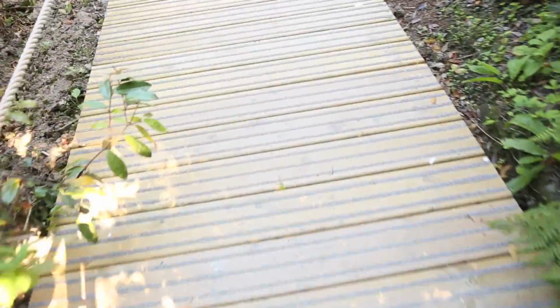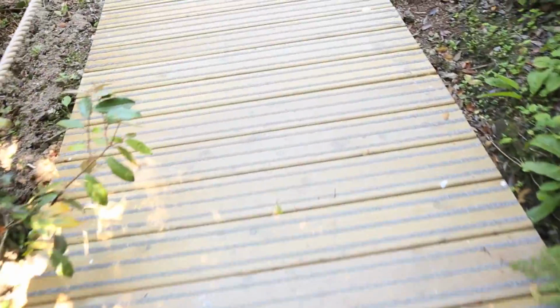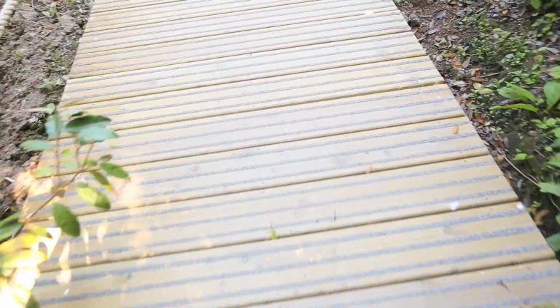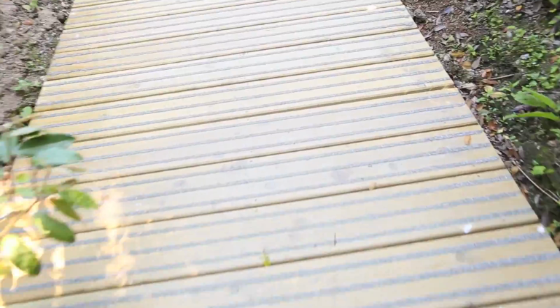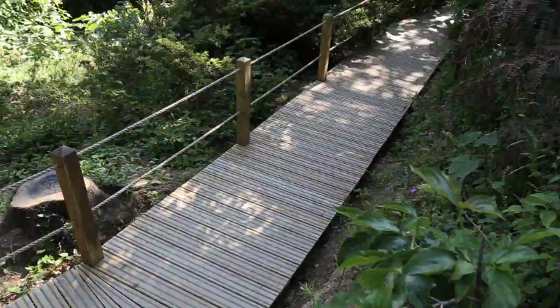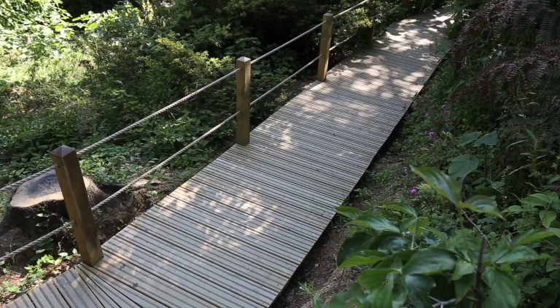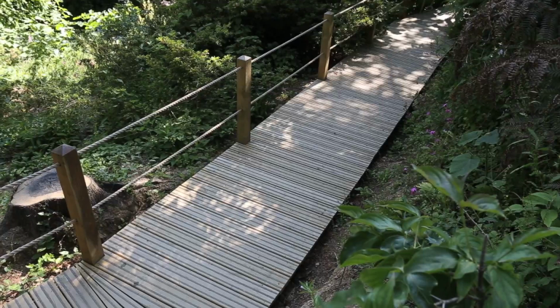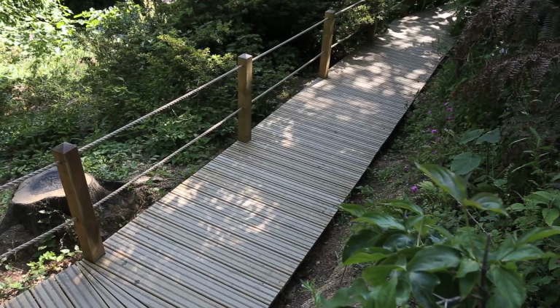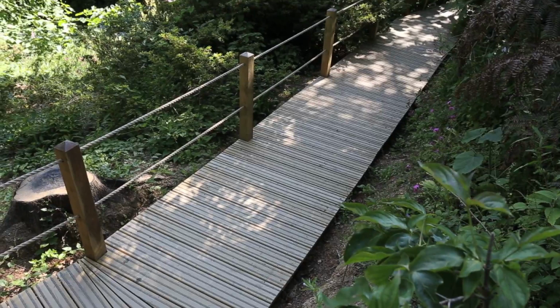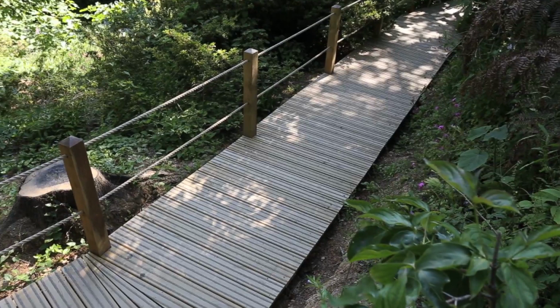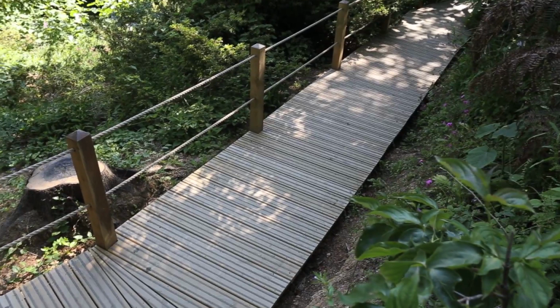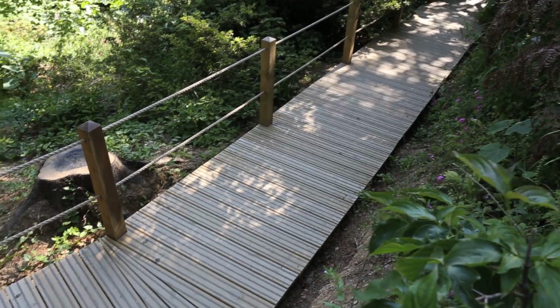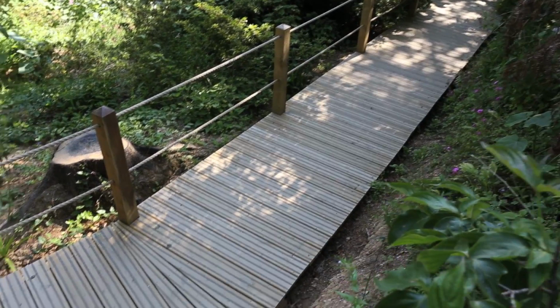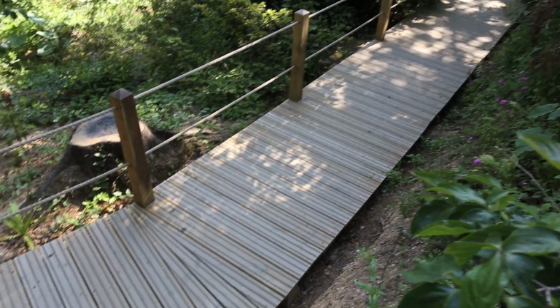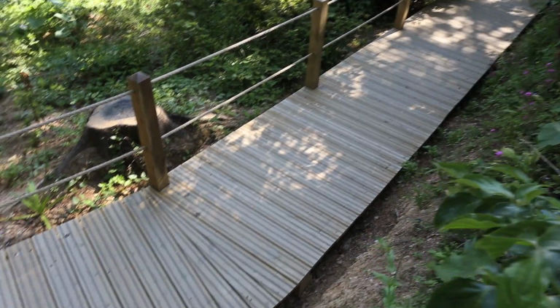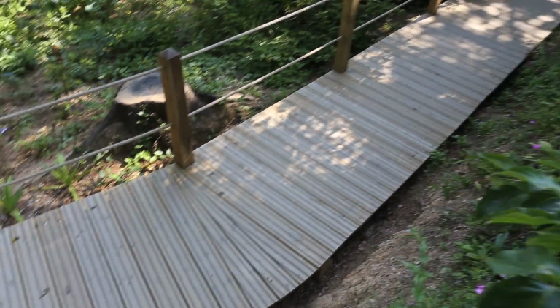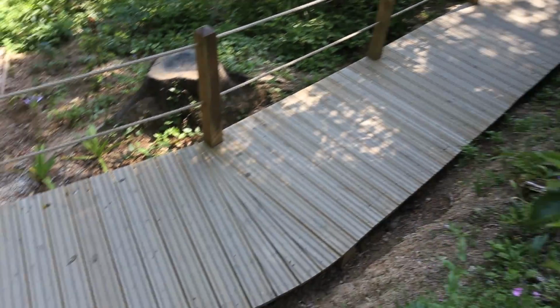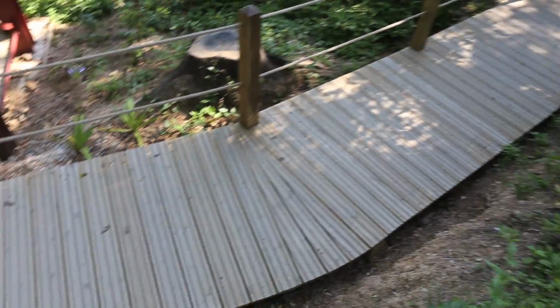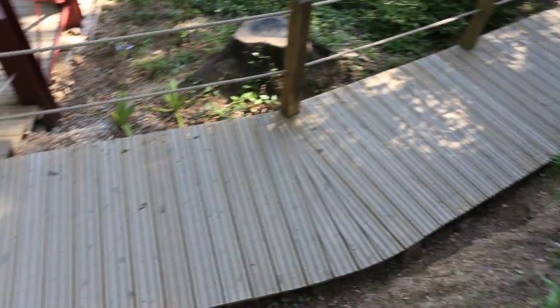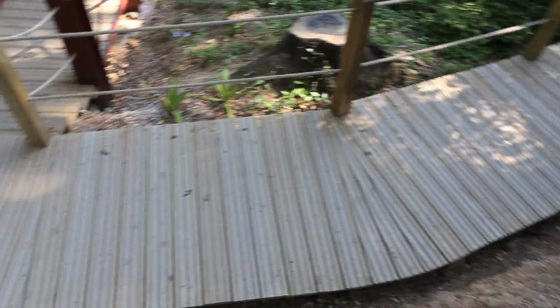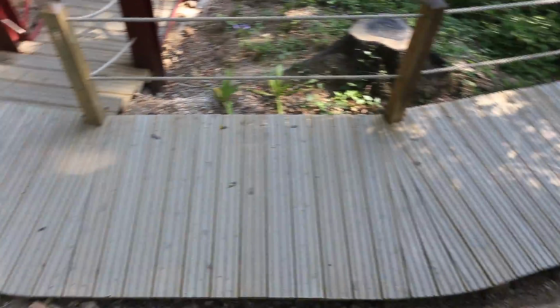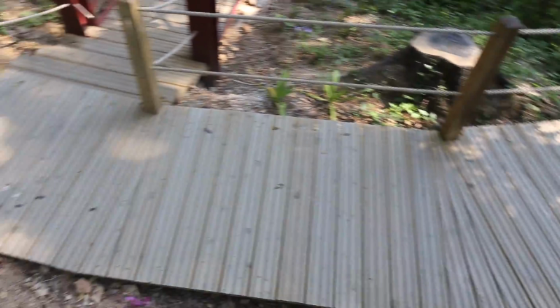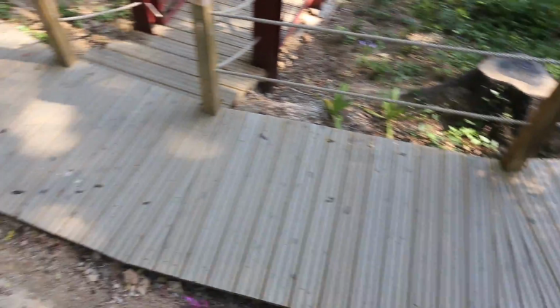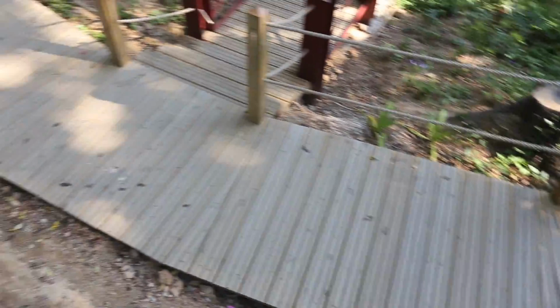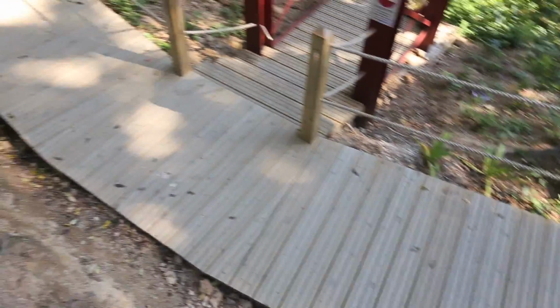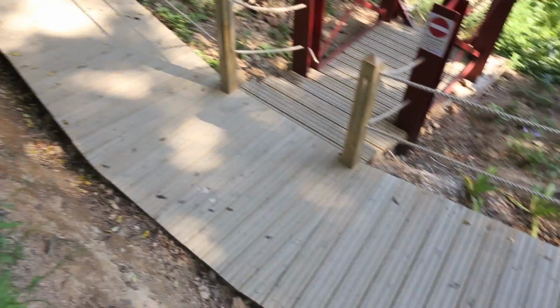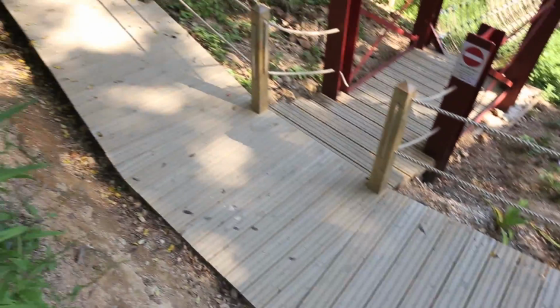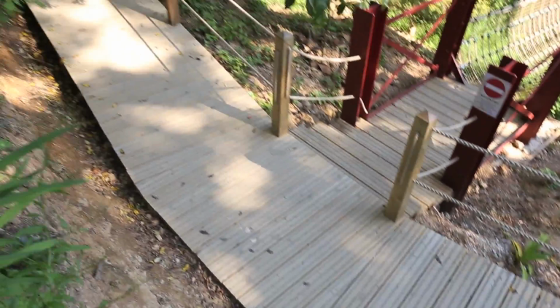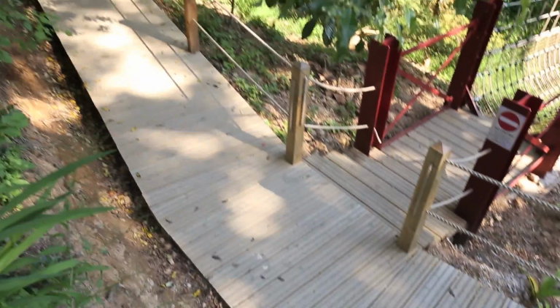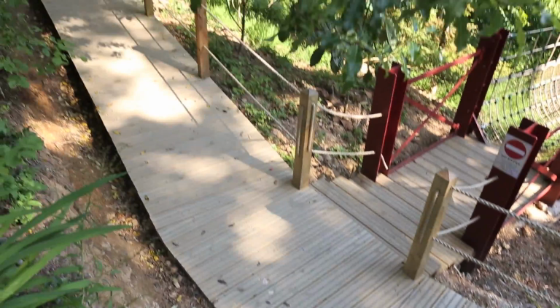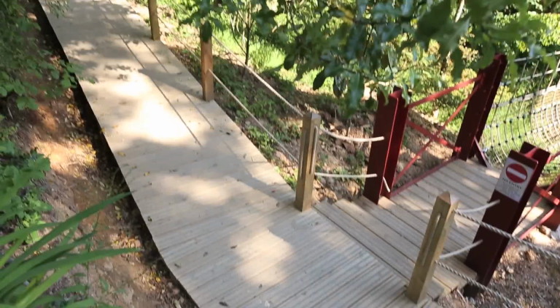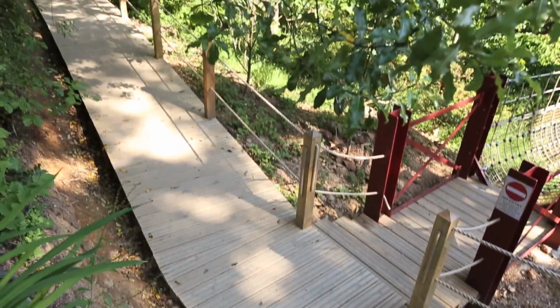Heligan are delighted with the end result and Gripshaw have created a new boardwalk that enhances the look and the feel of the jungle.